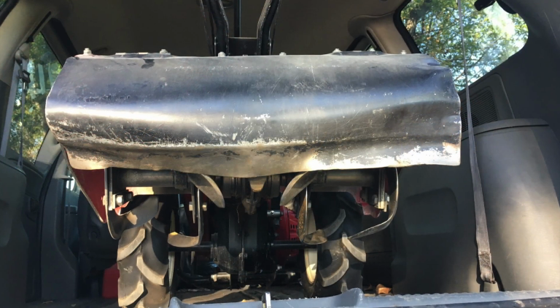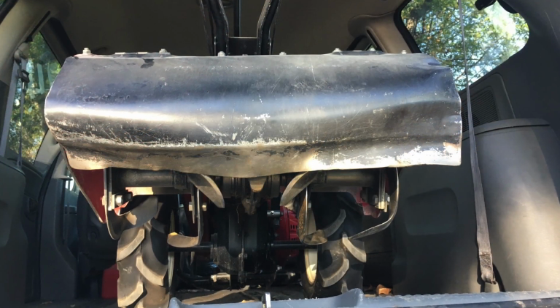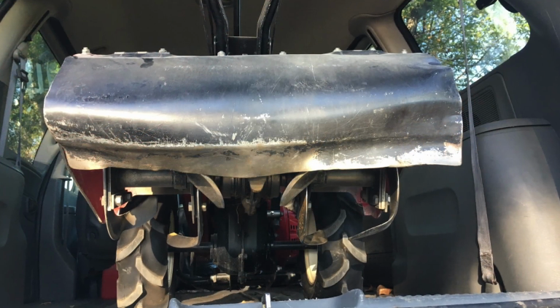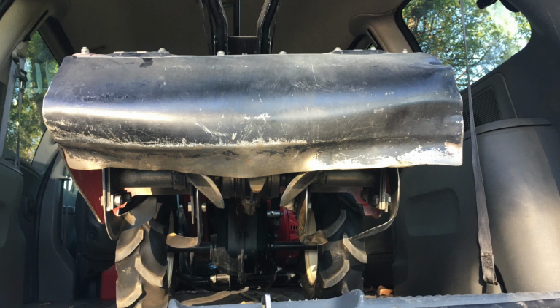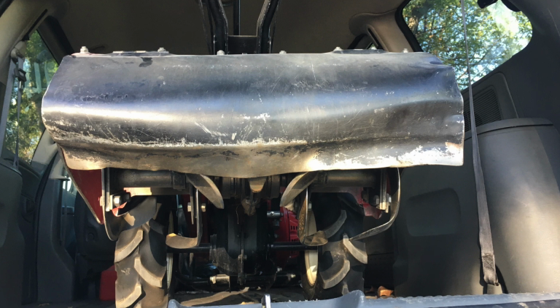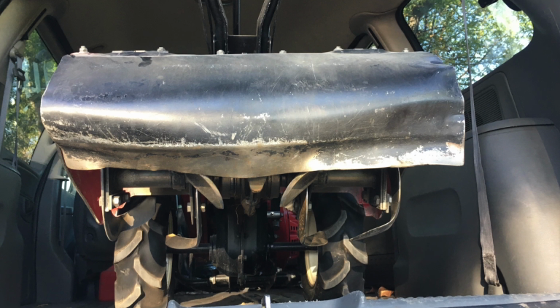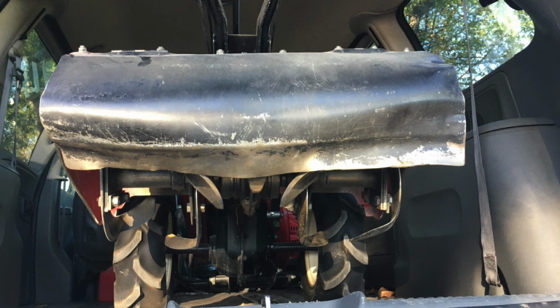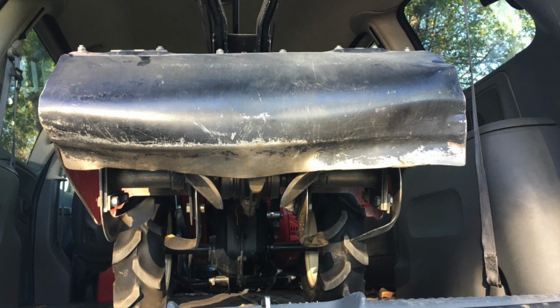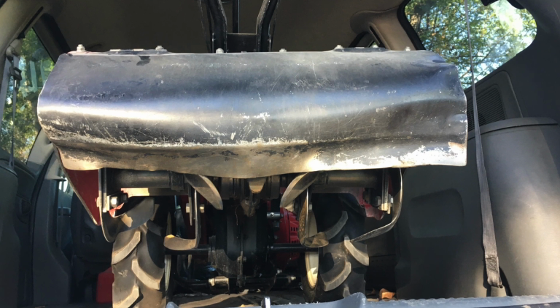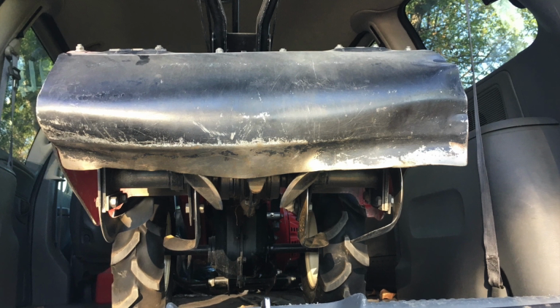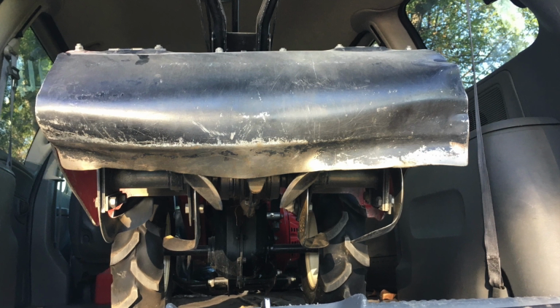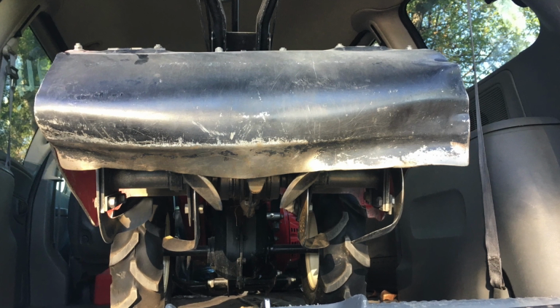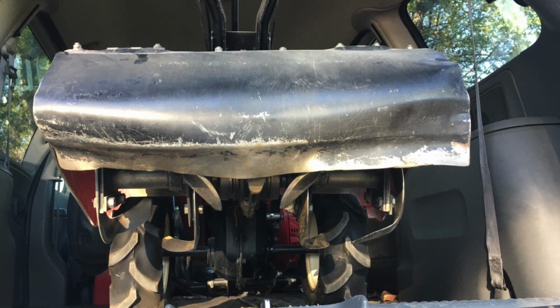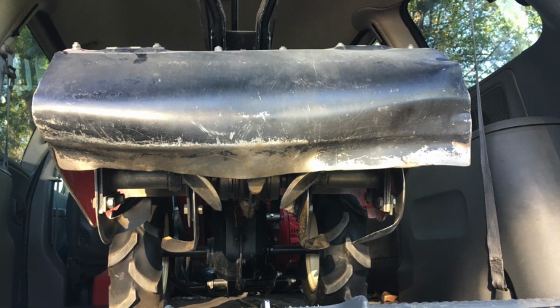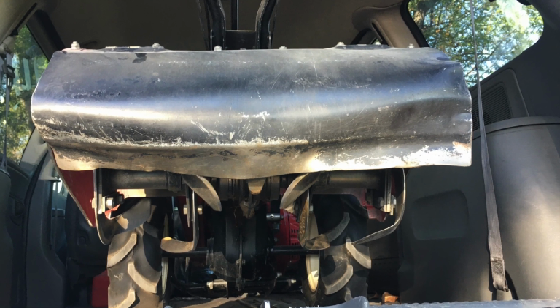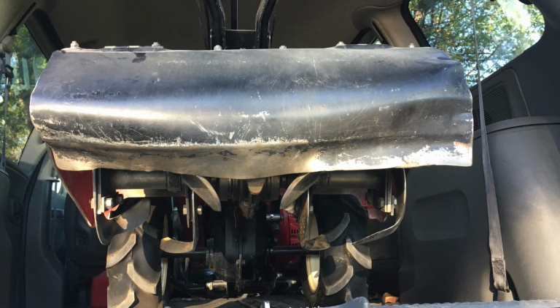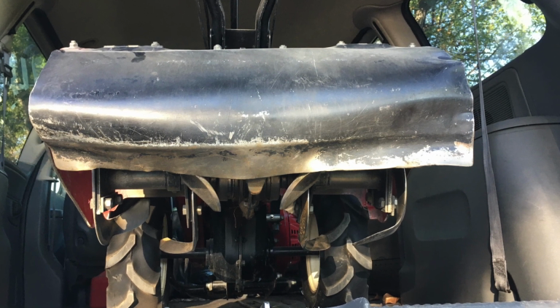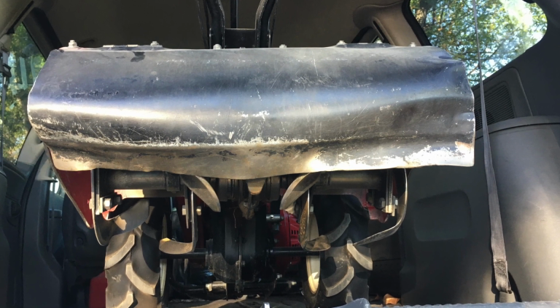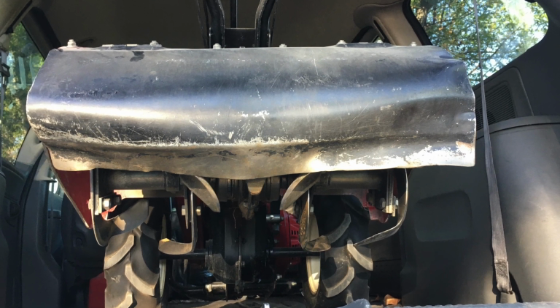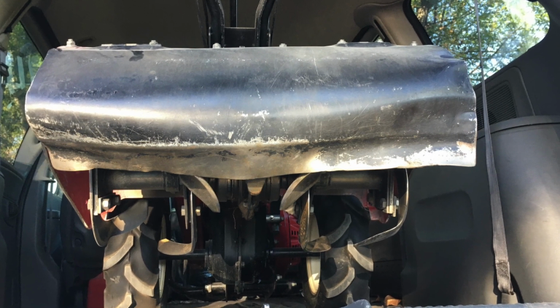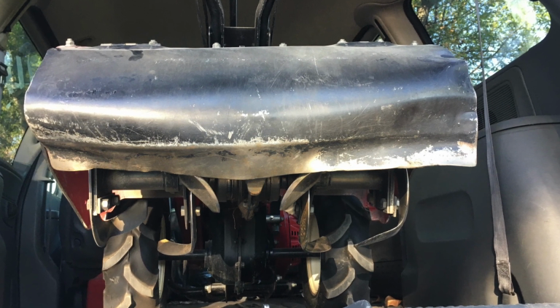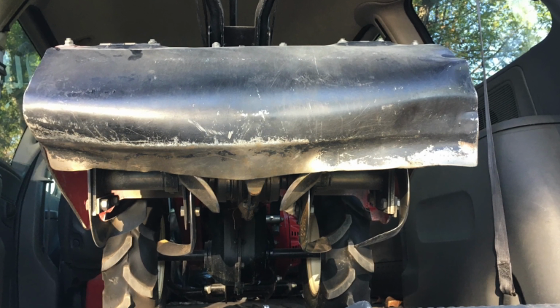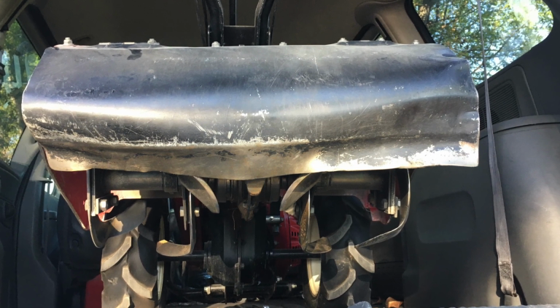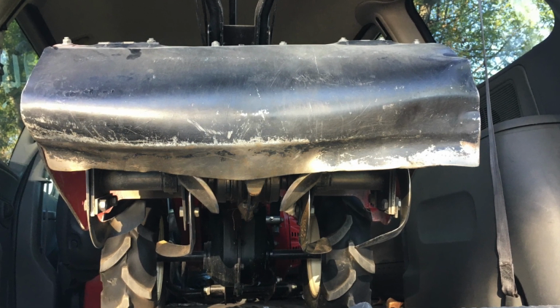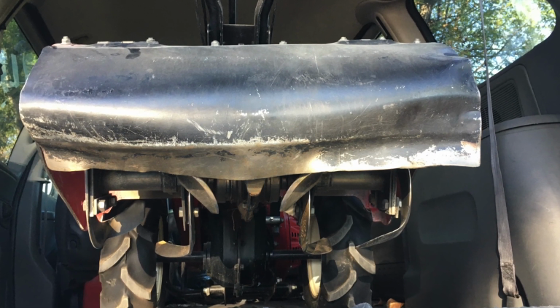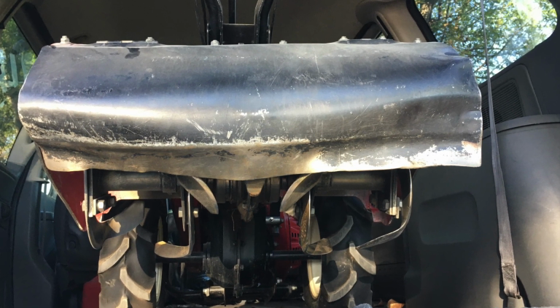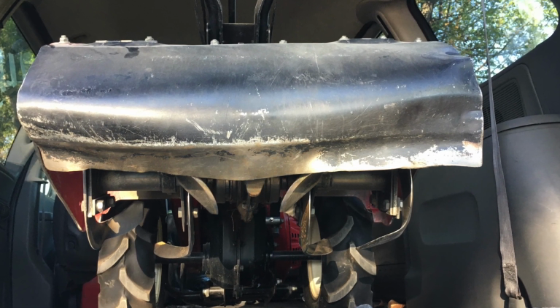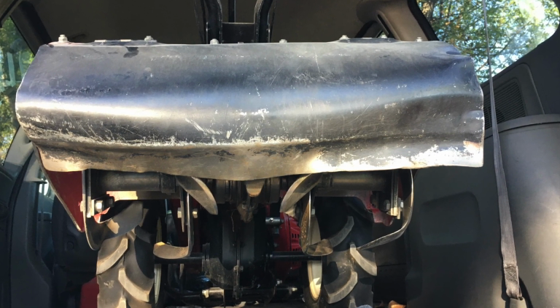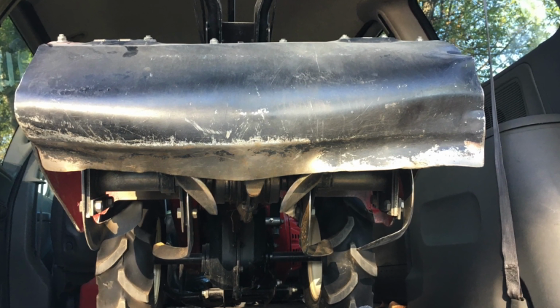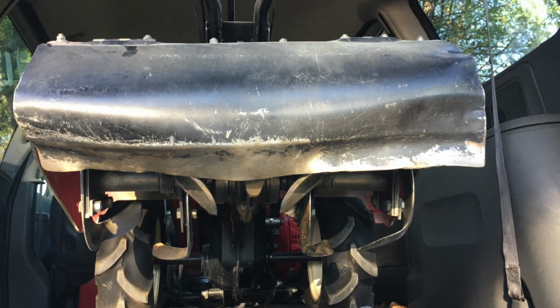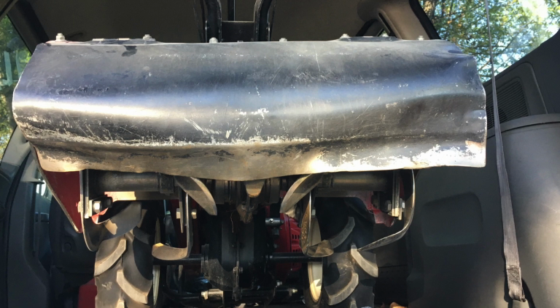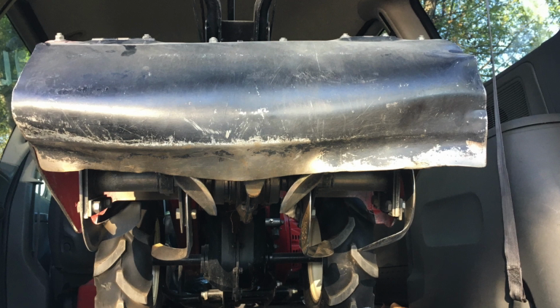This would retail new for $2,800, and used units on eBay typically sell for $1,400 or more.